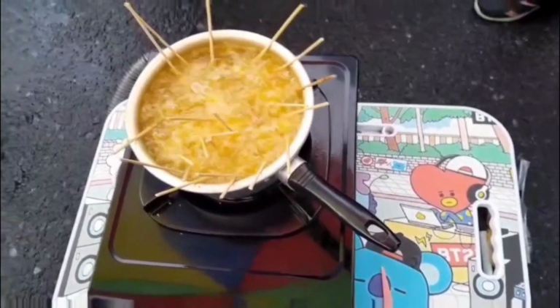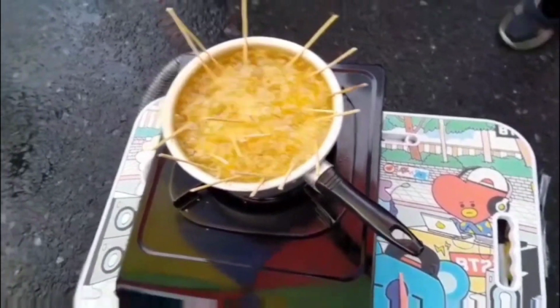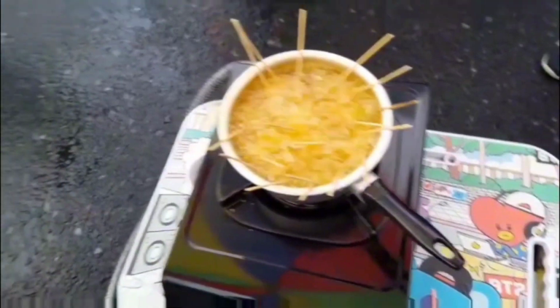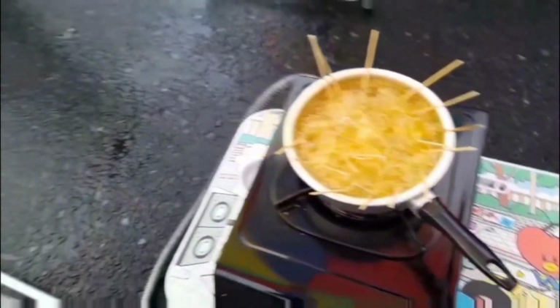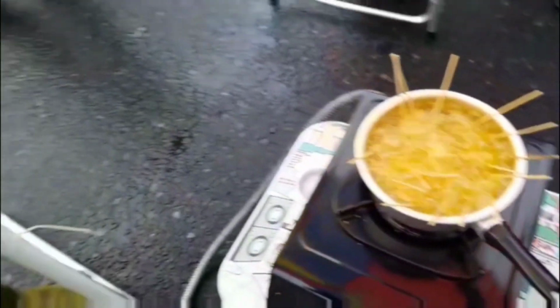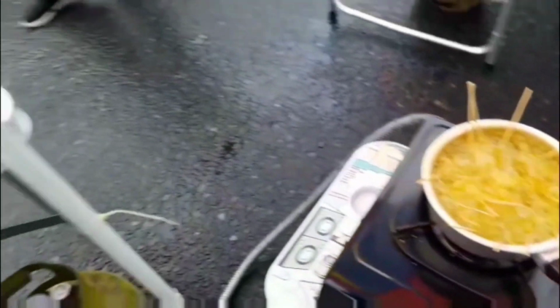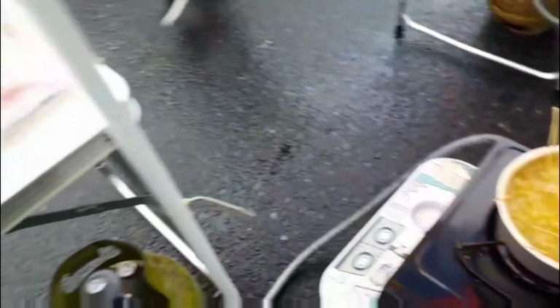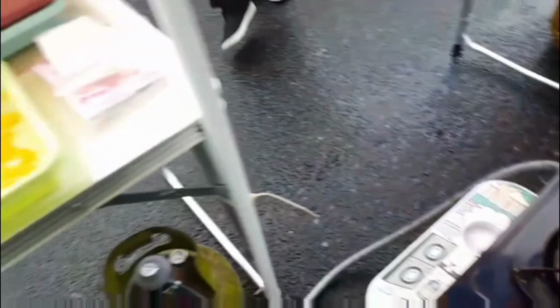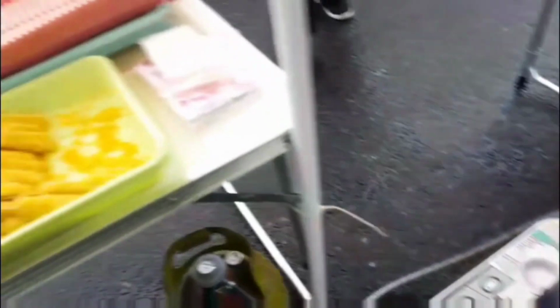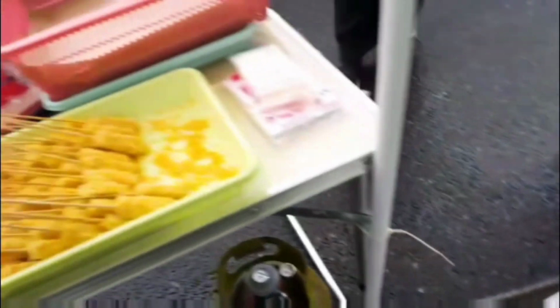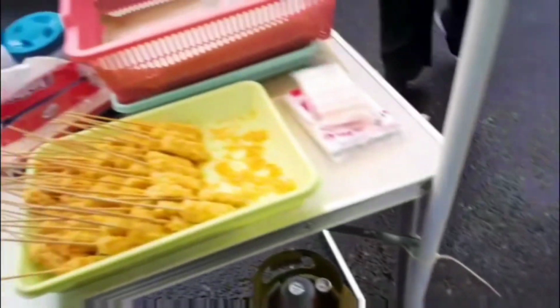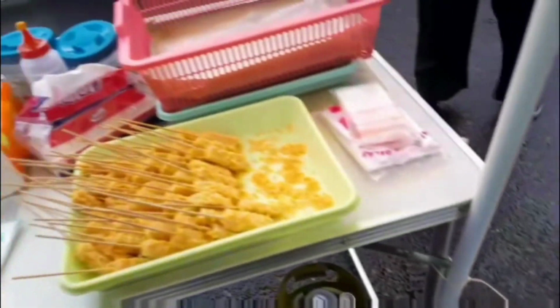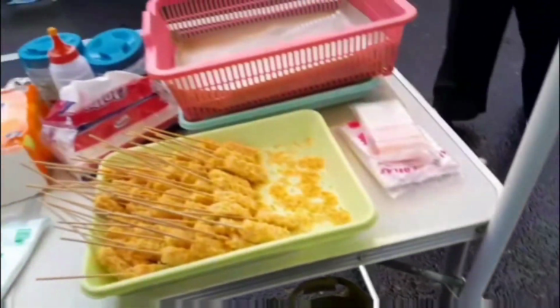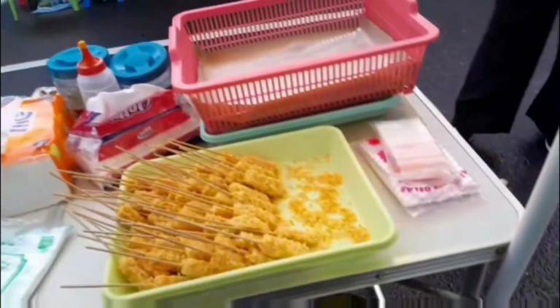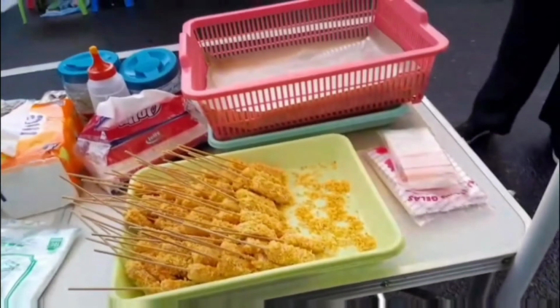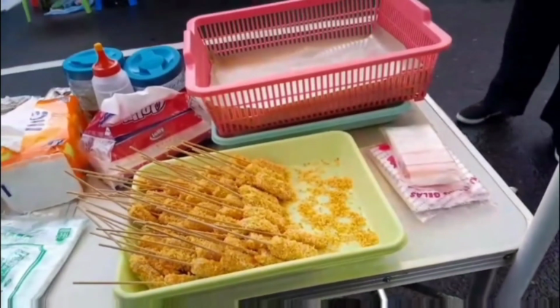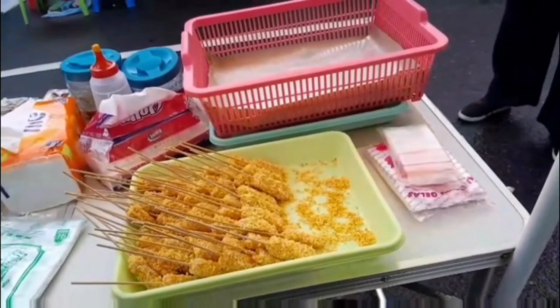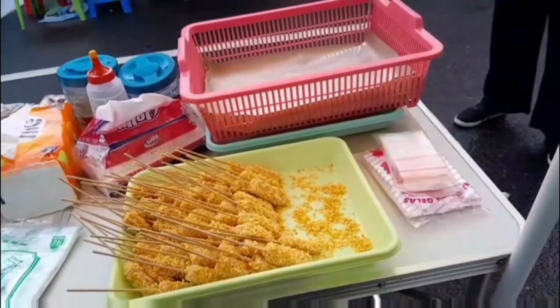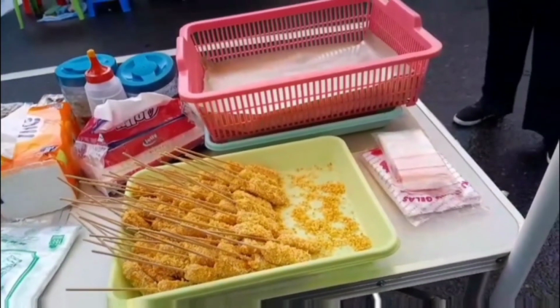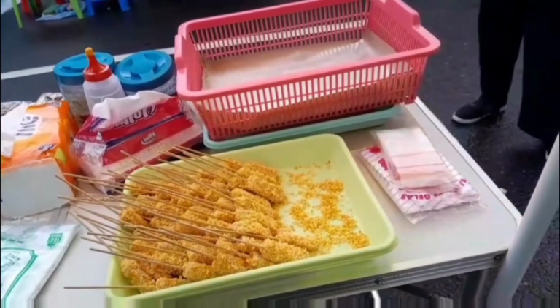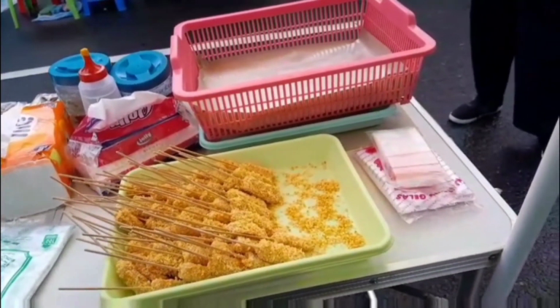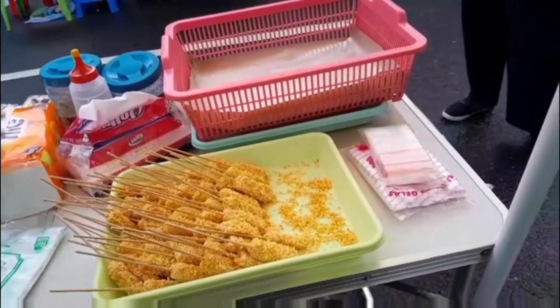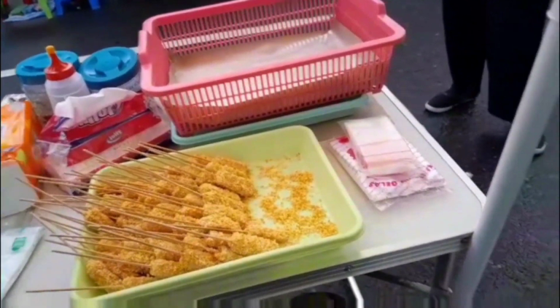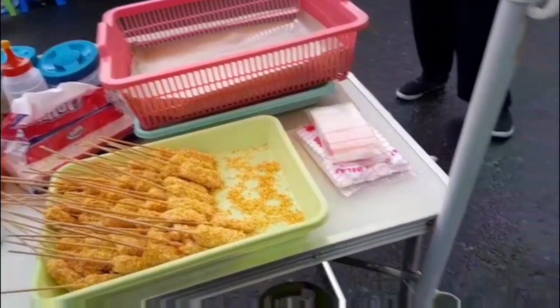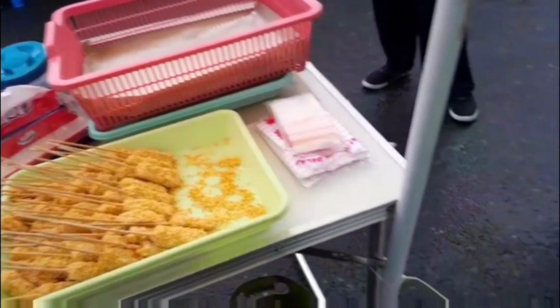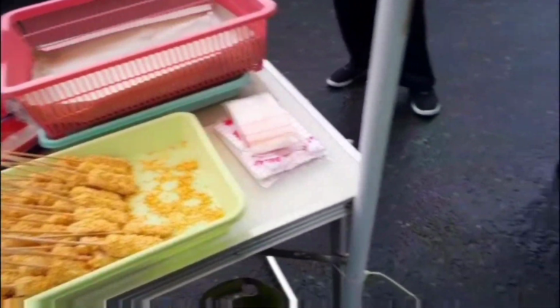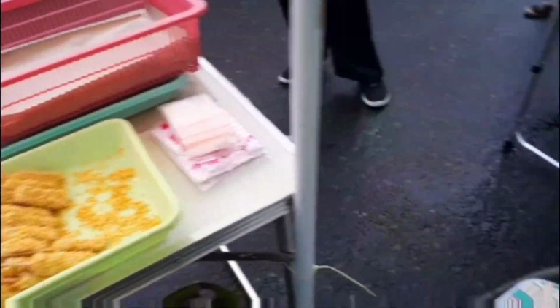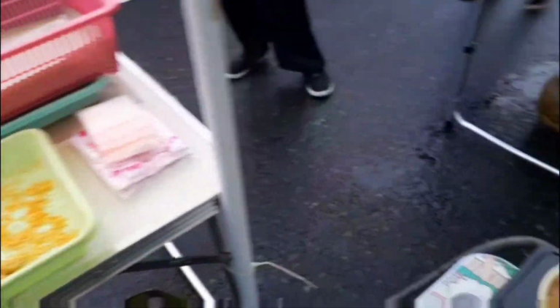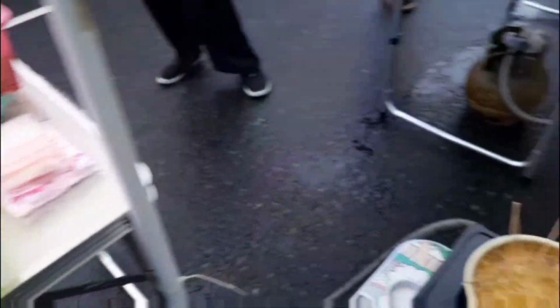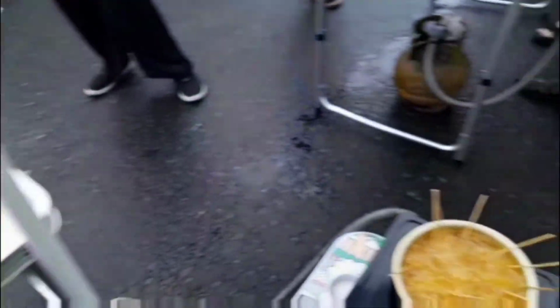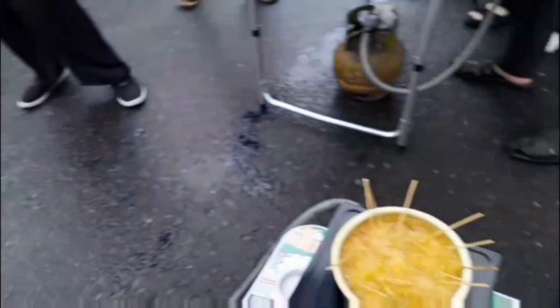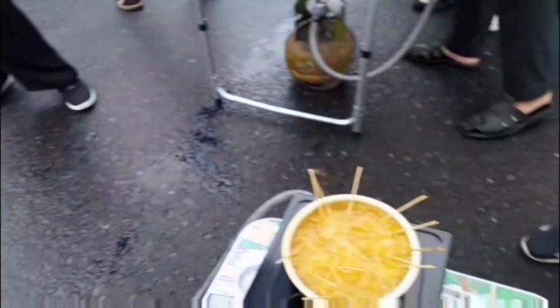Kemudian, sudah digoreng hingga kecoklatan atau golden brown. Seperti ini ya, teman-teman.